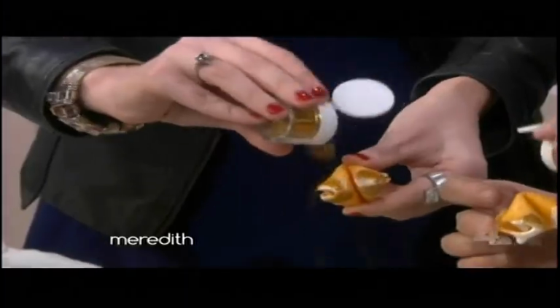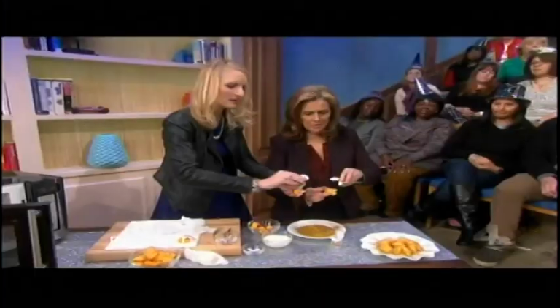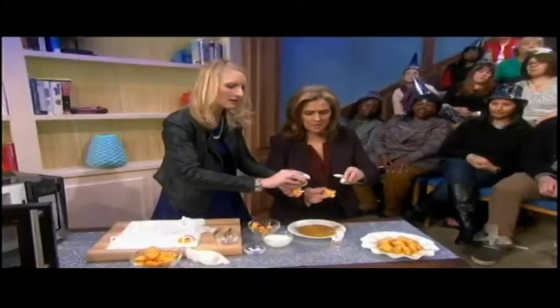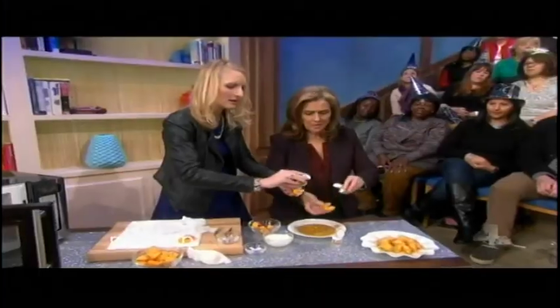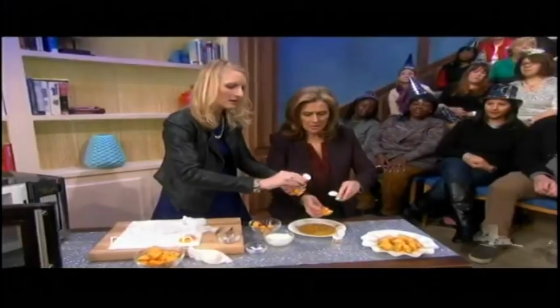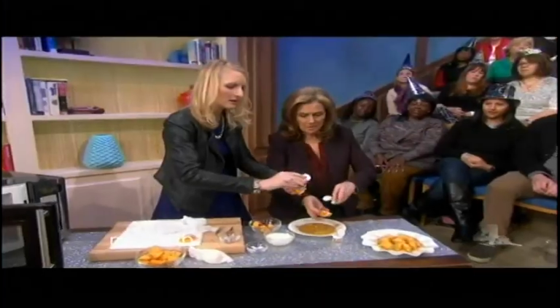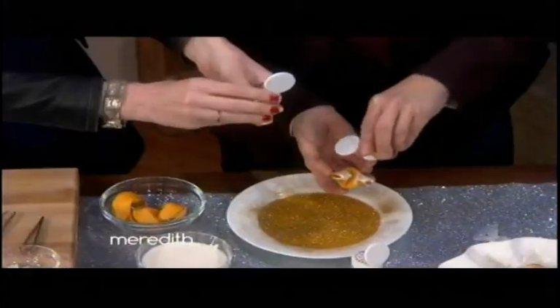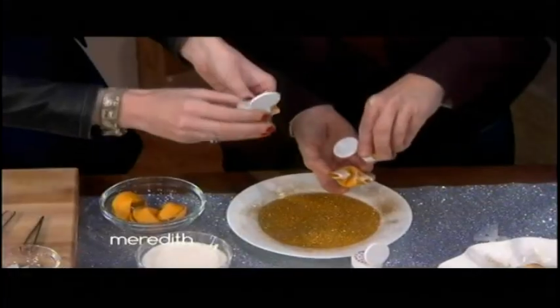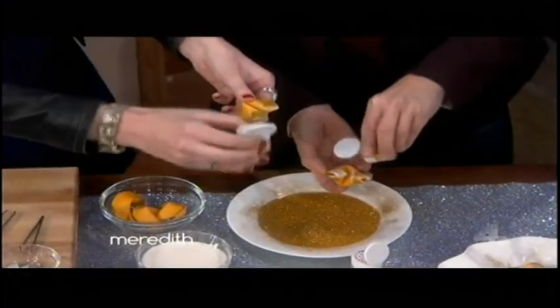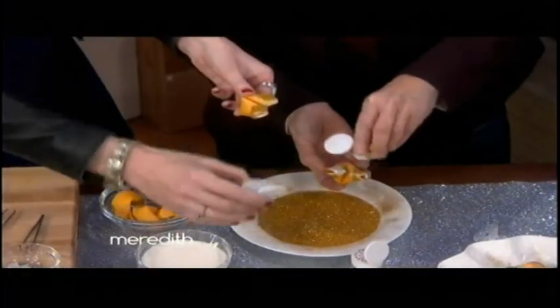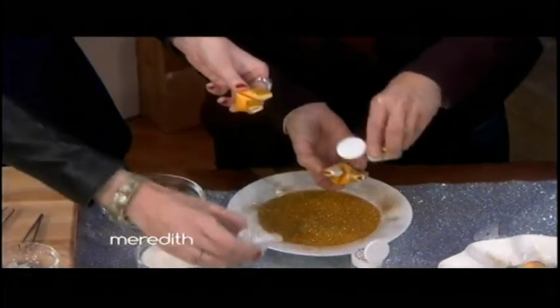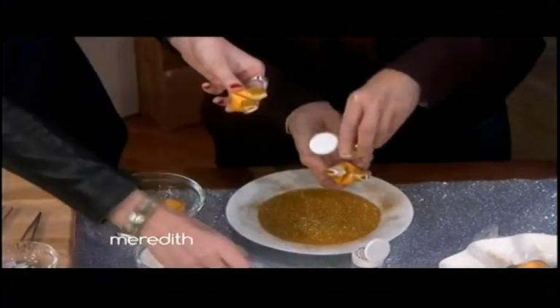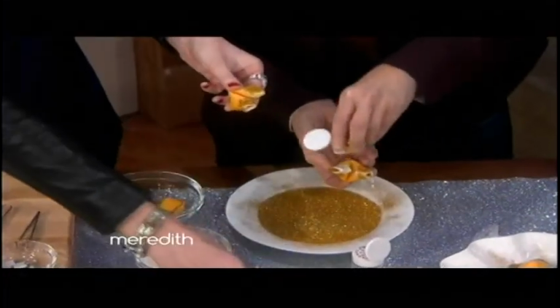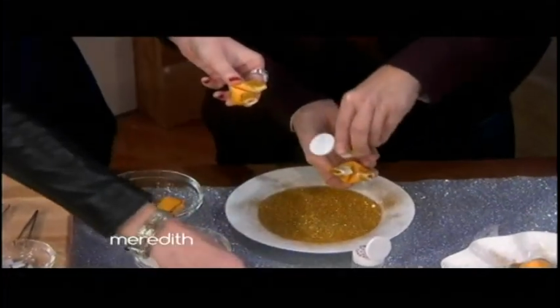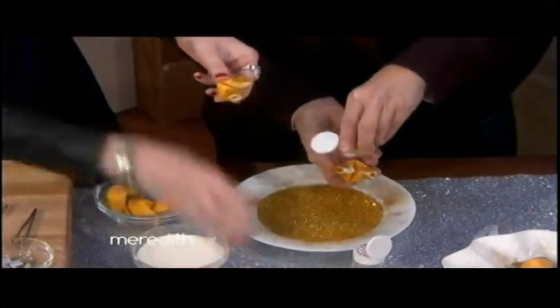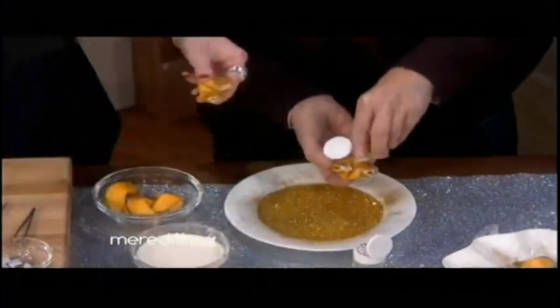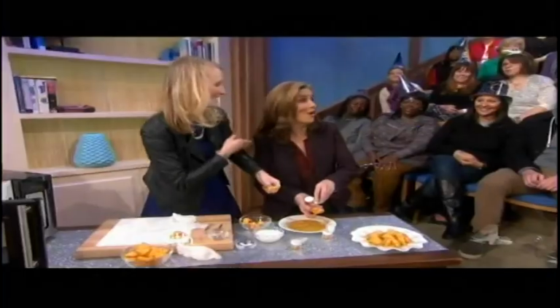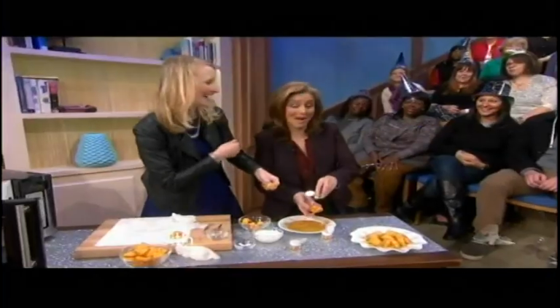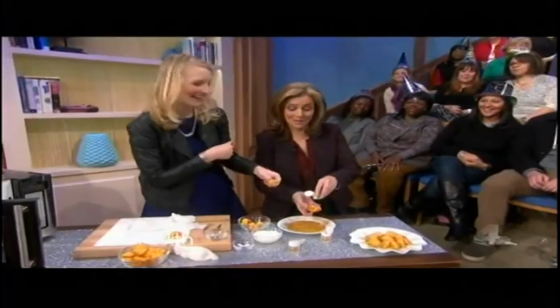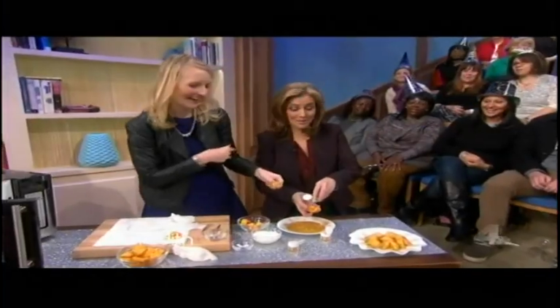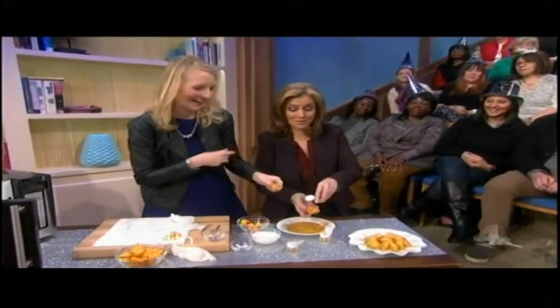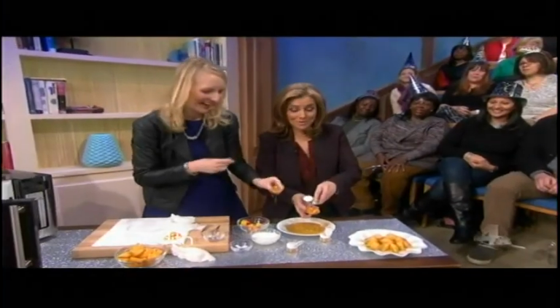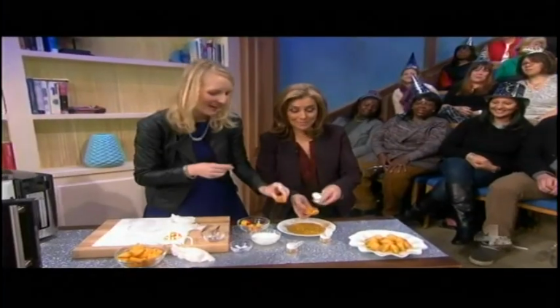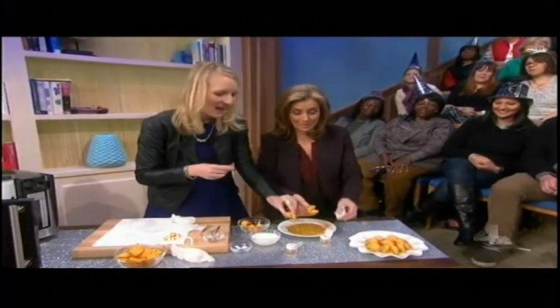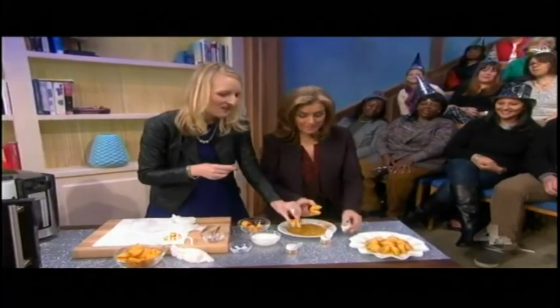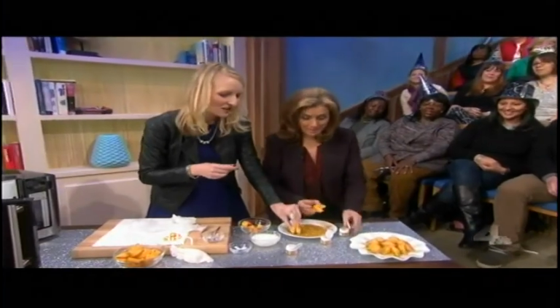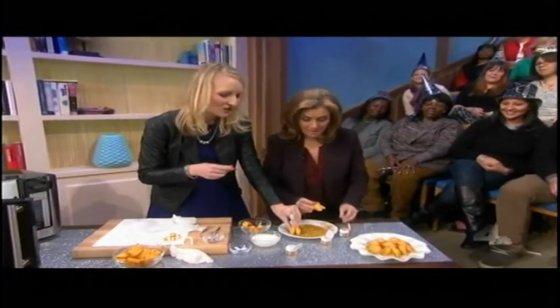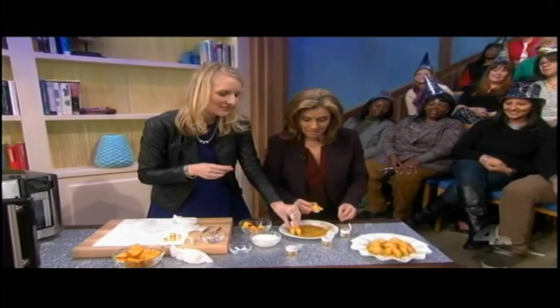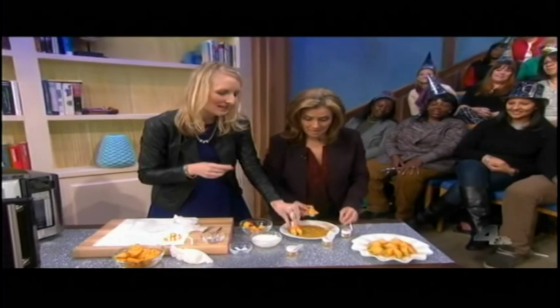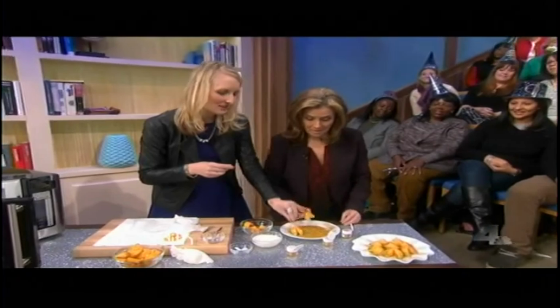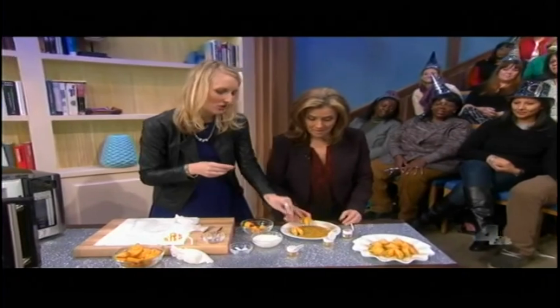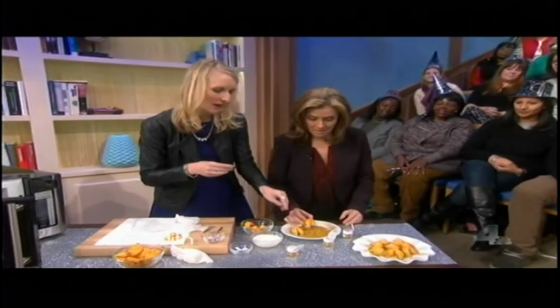Make sure it's the edible kind. I don't know how to screw this one up. And then you're going to set it to dry.